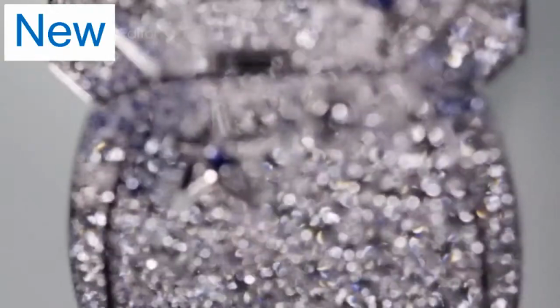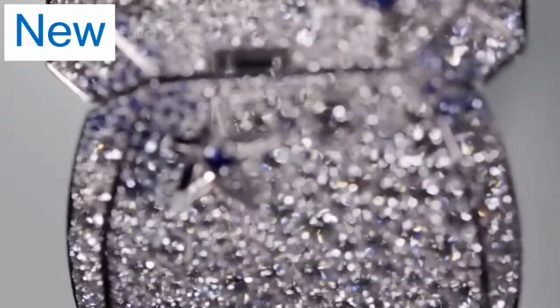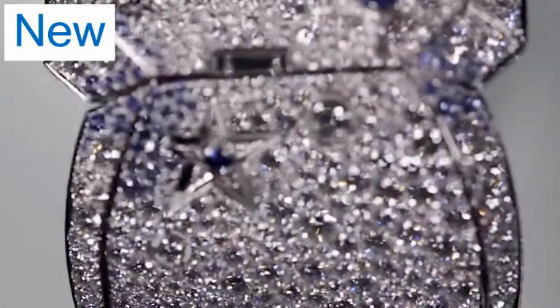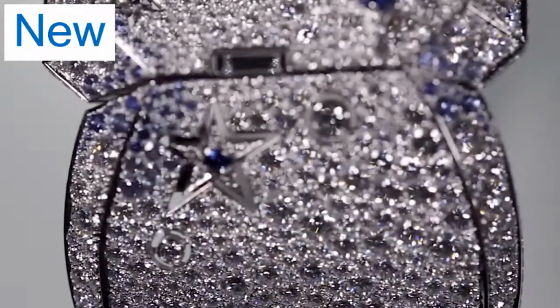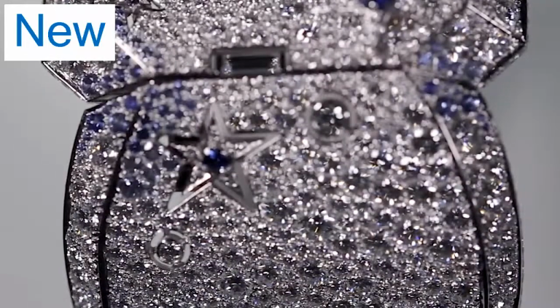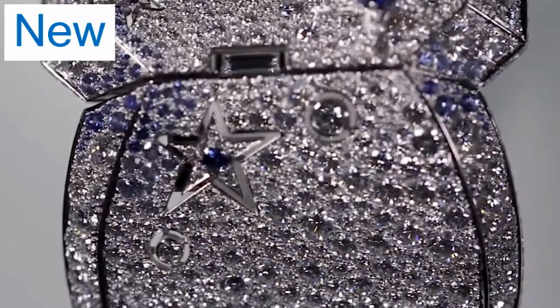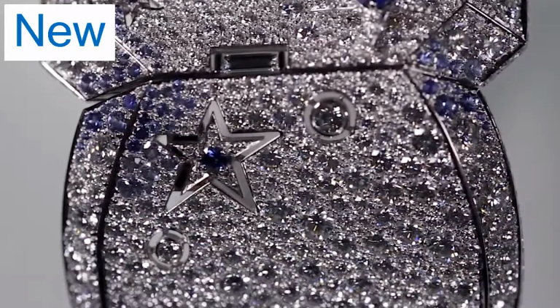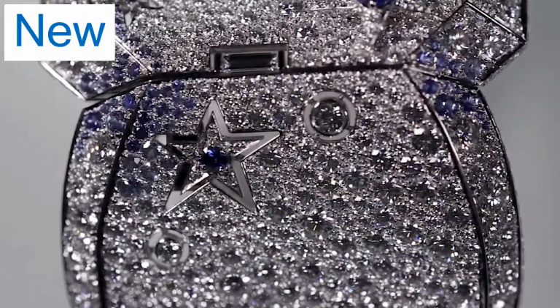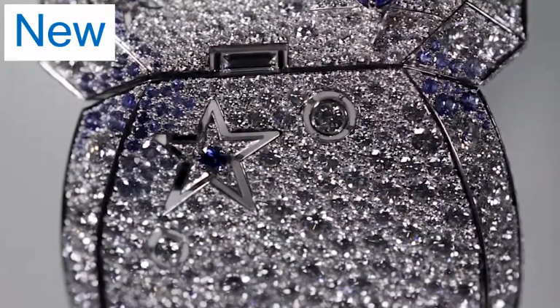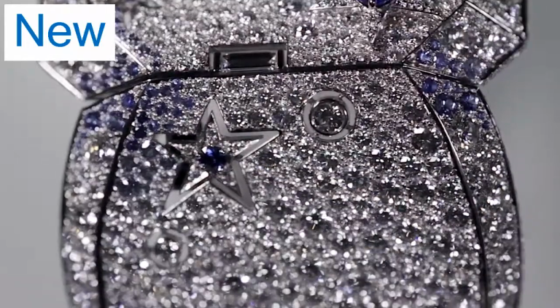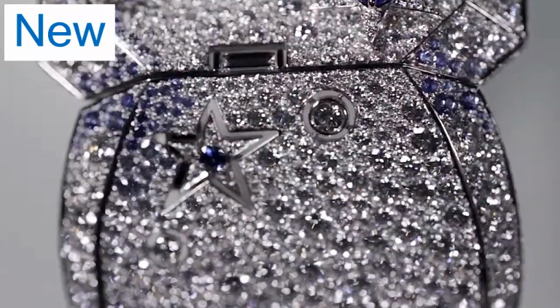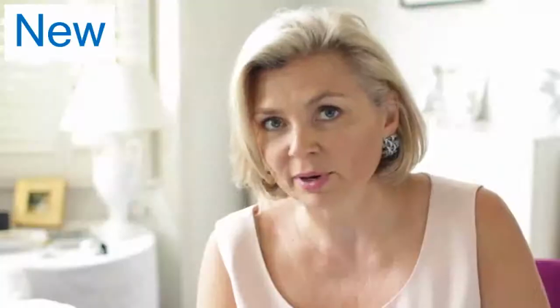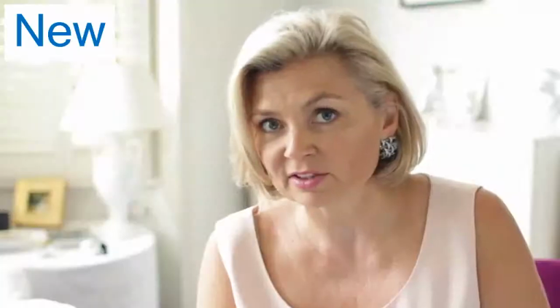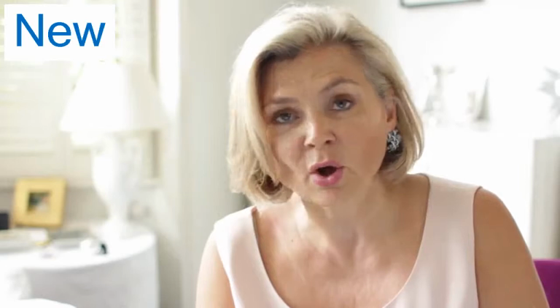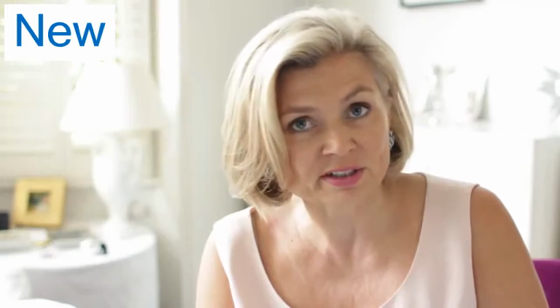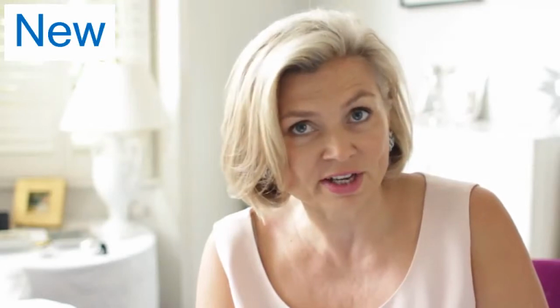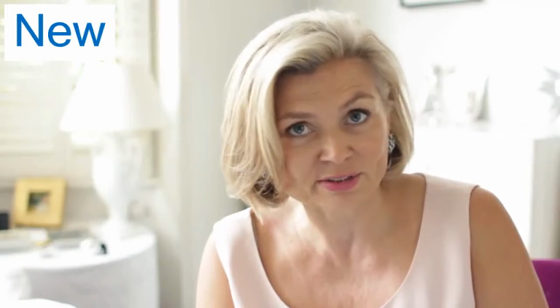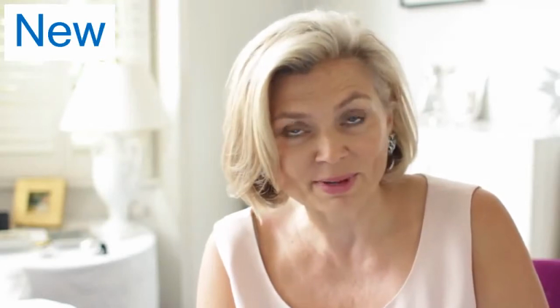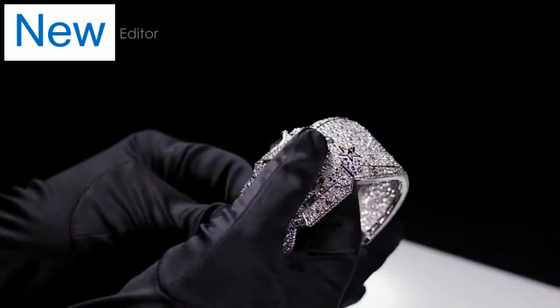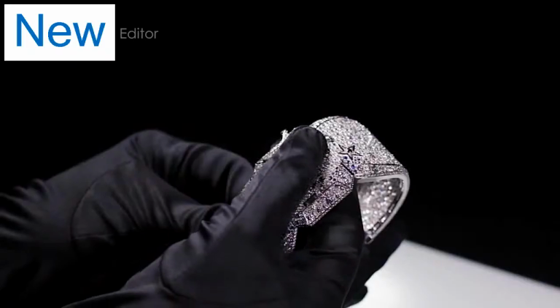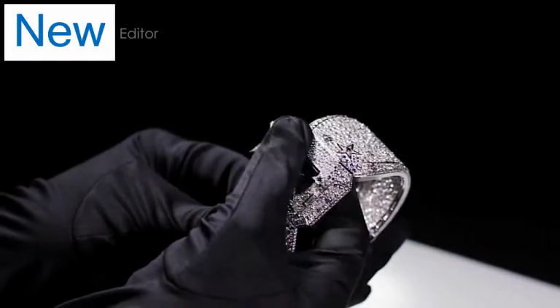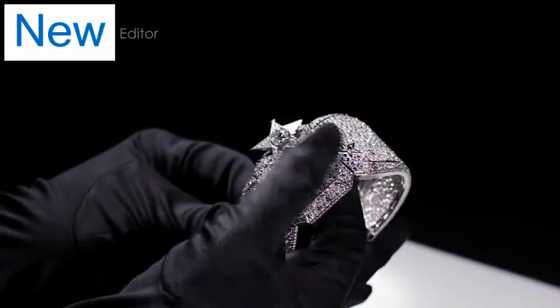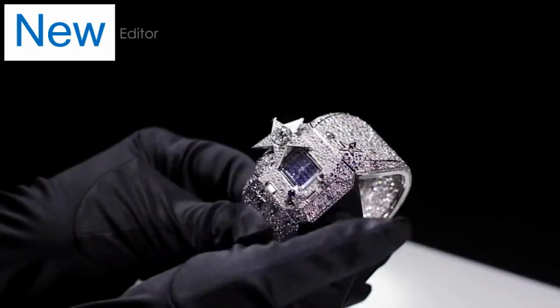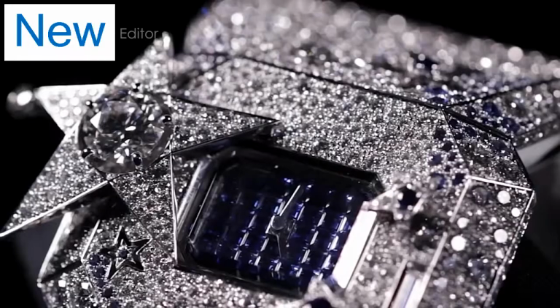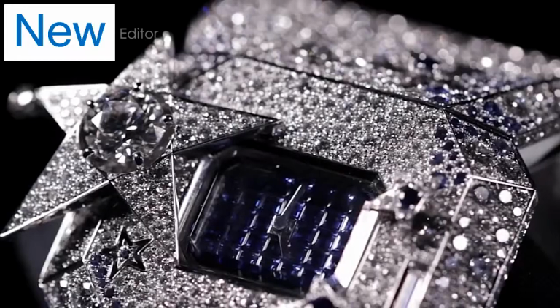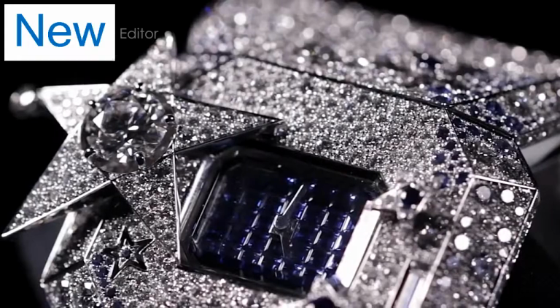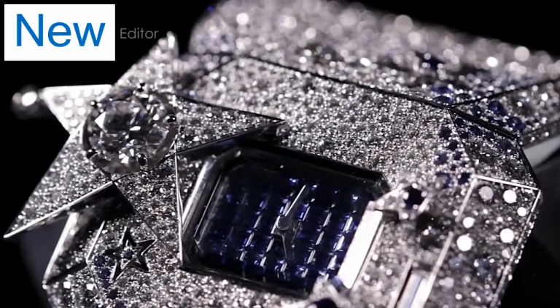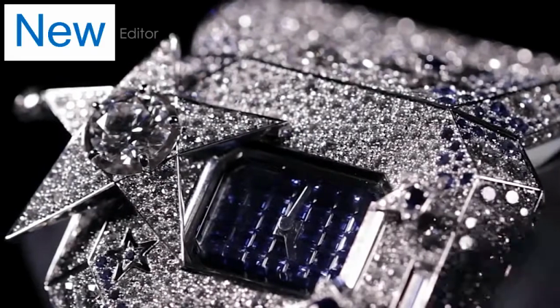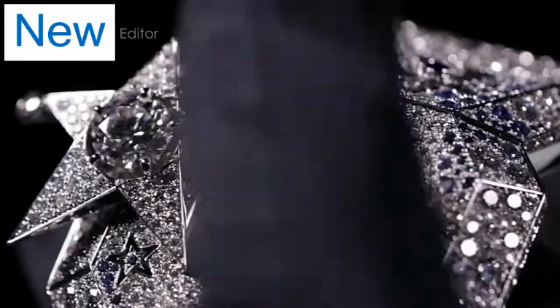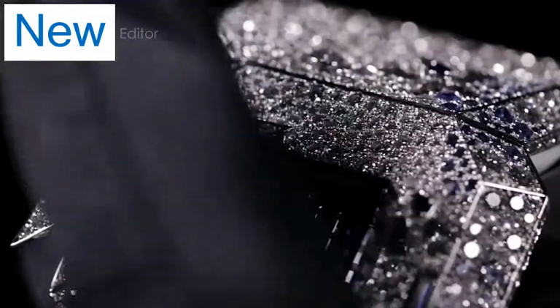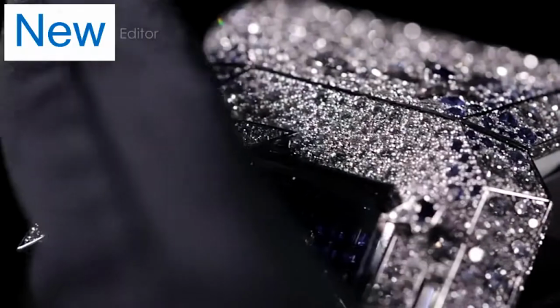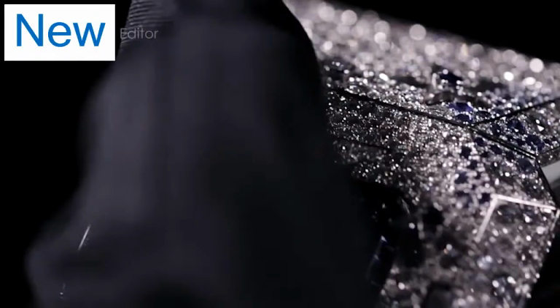It is like wearing the Milky Way on your wrist. Press on a certain comet and voilà, the blue sapphire dial is revealed.